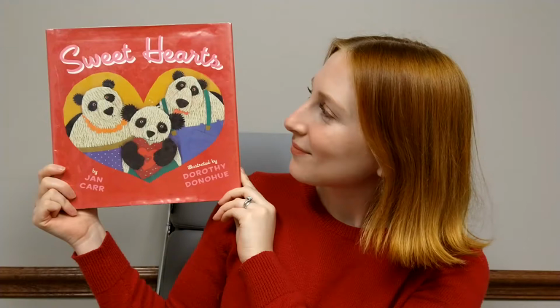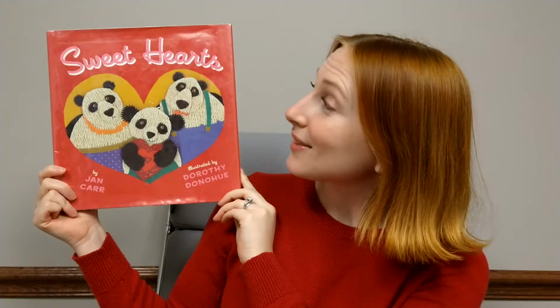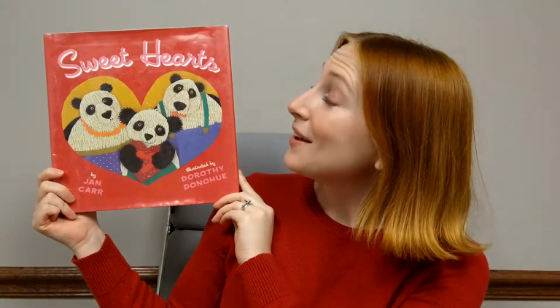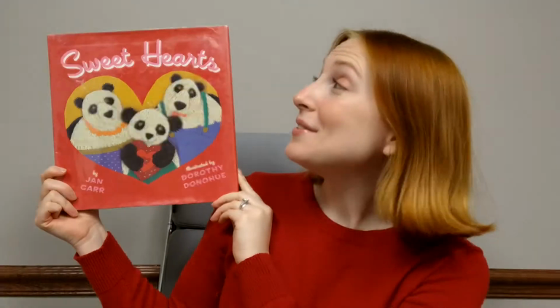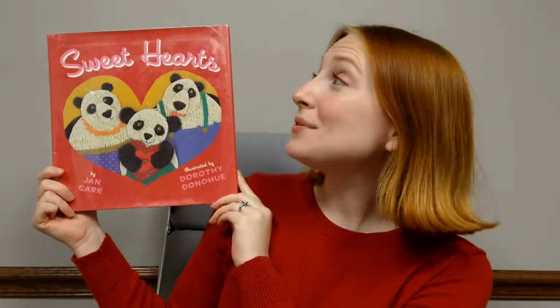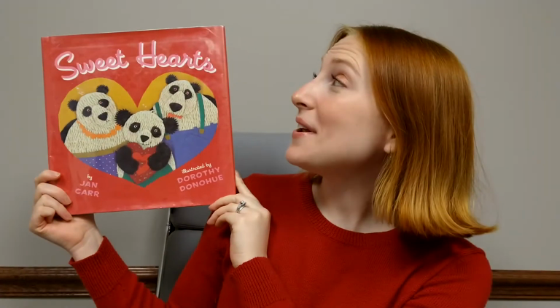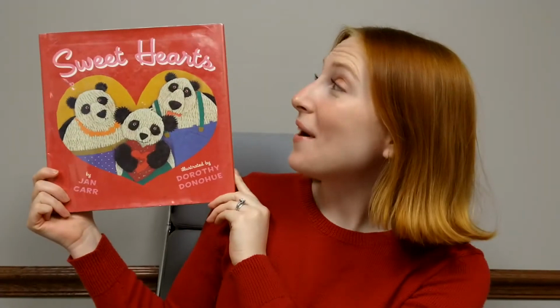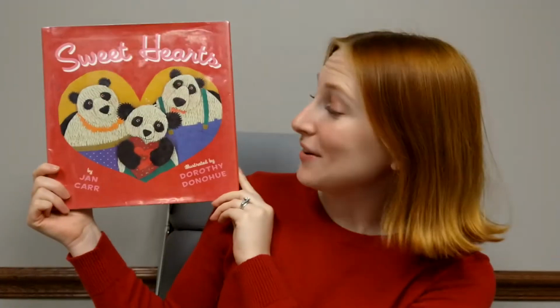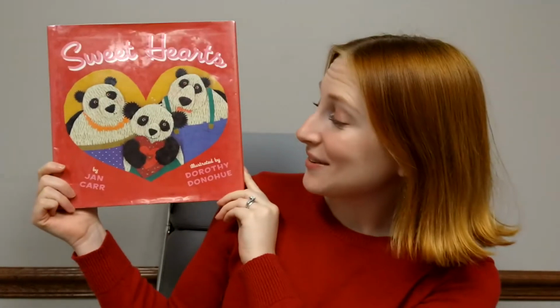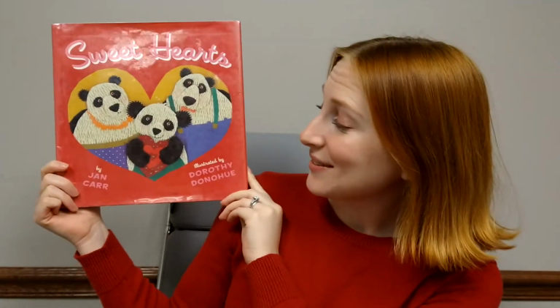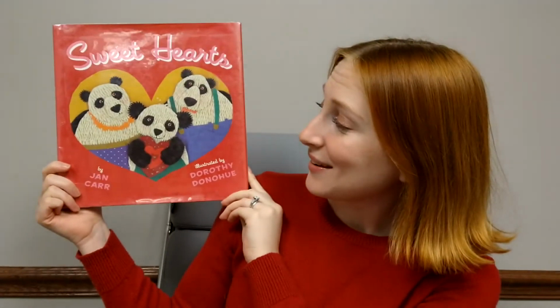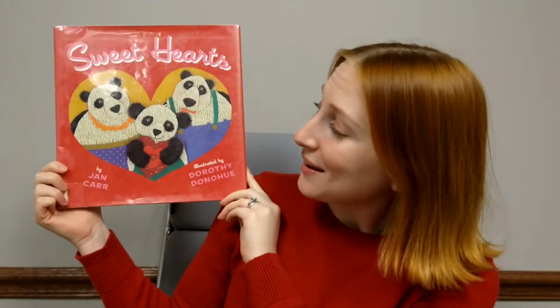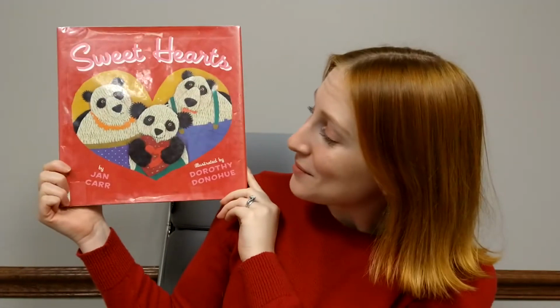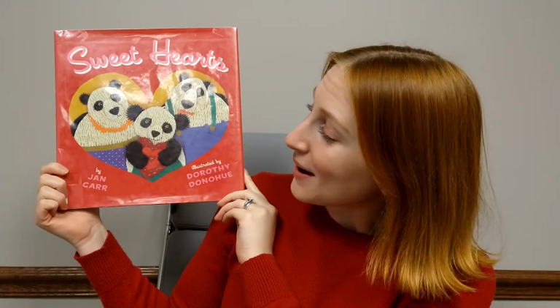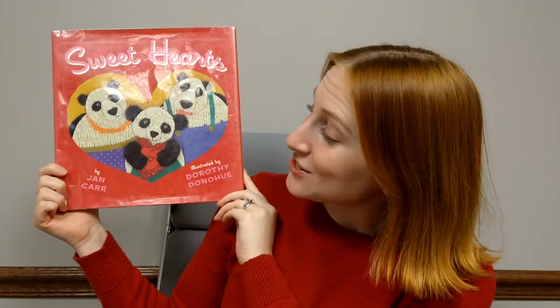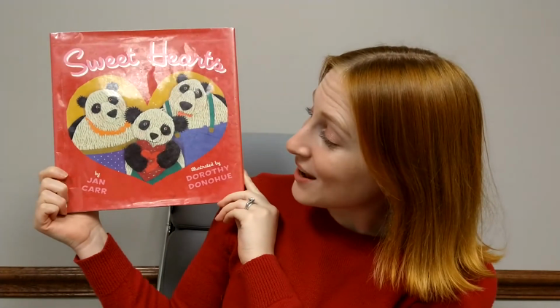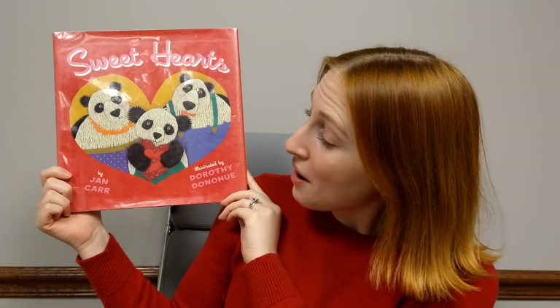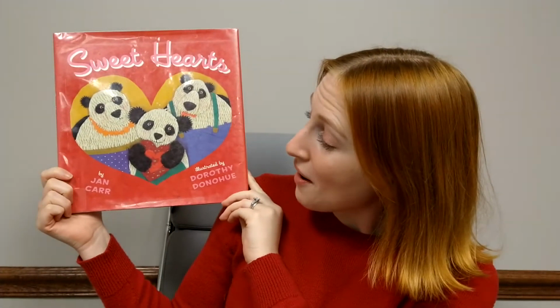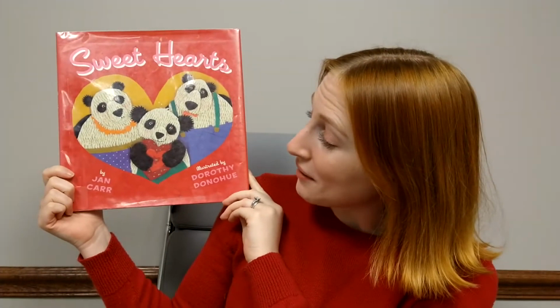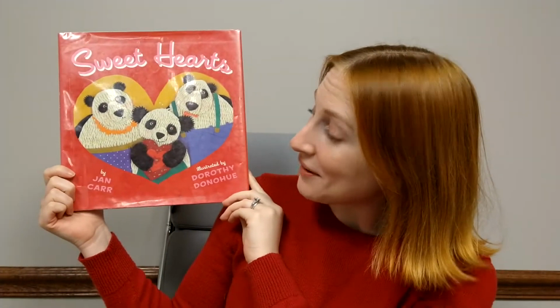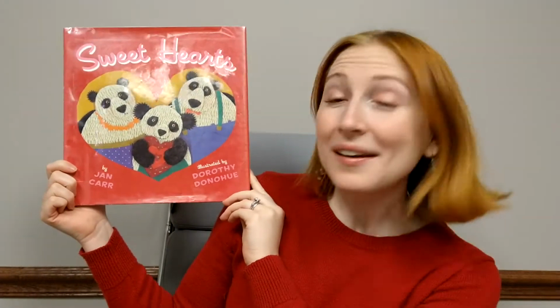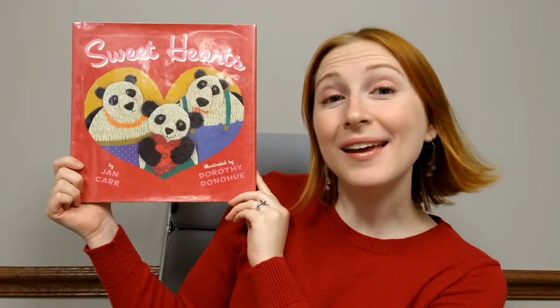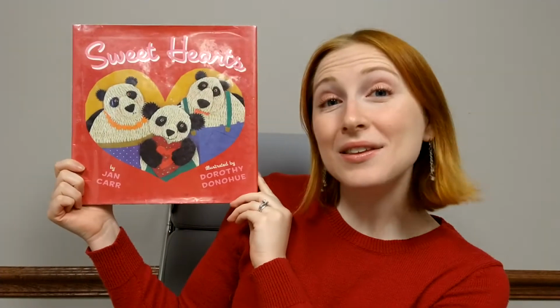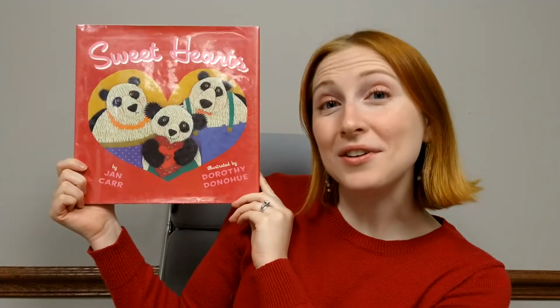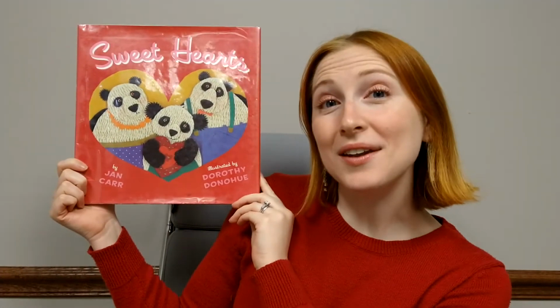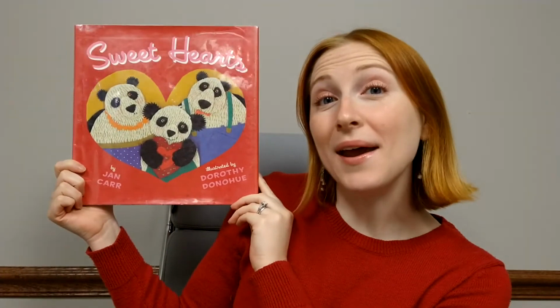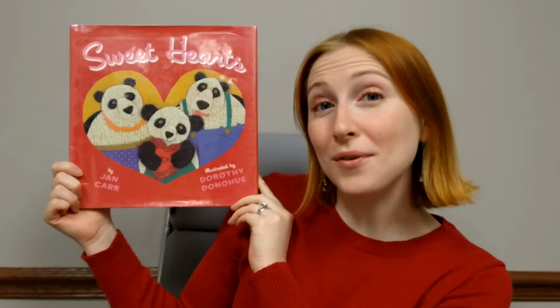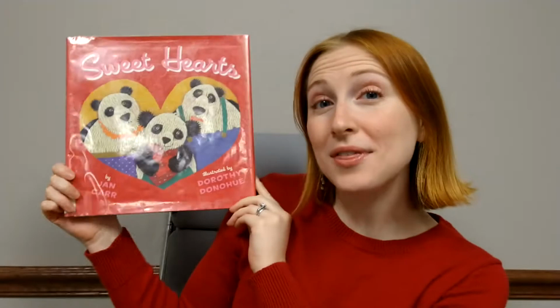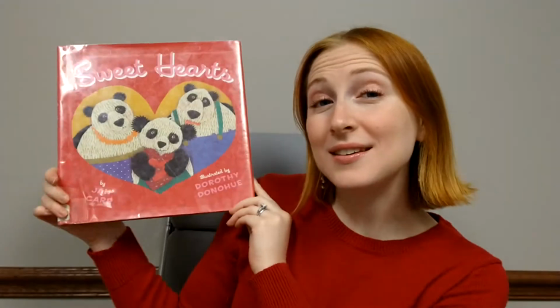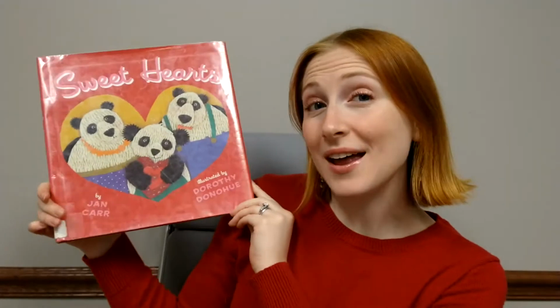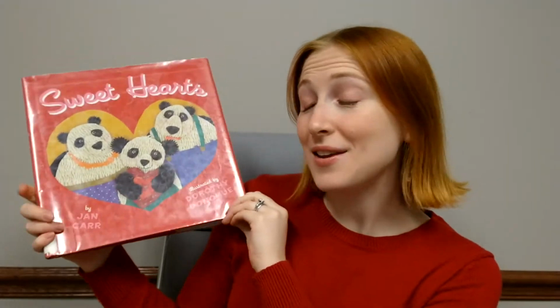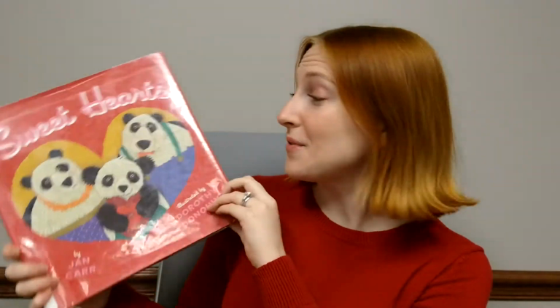Sweet Hearts by Jan Carr, illustrated by Dorothy Donahue.